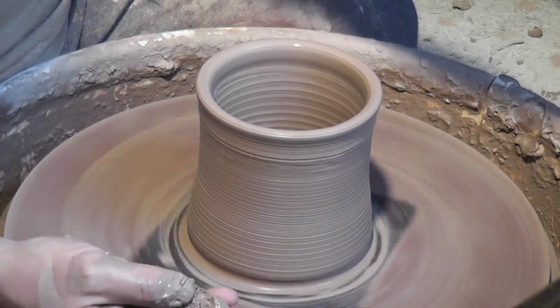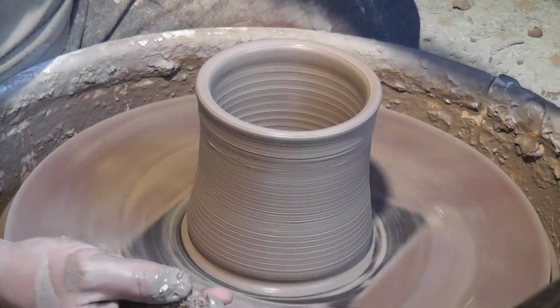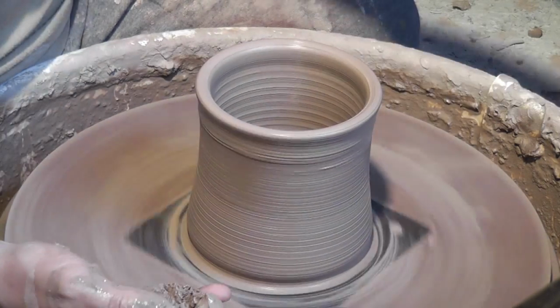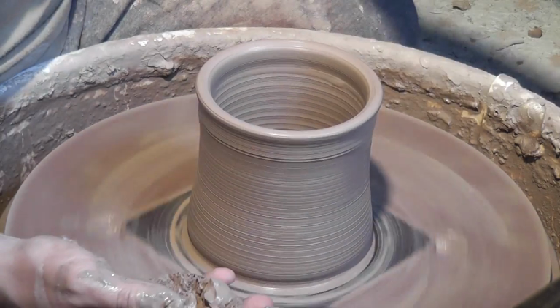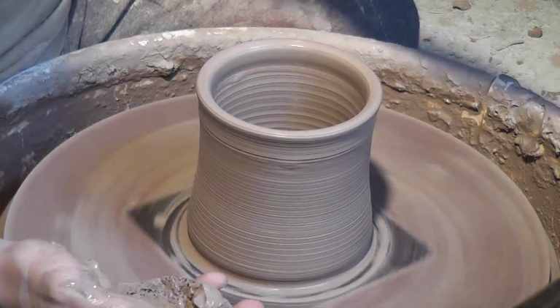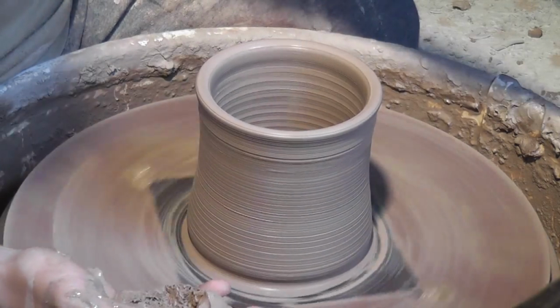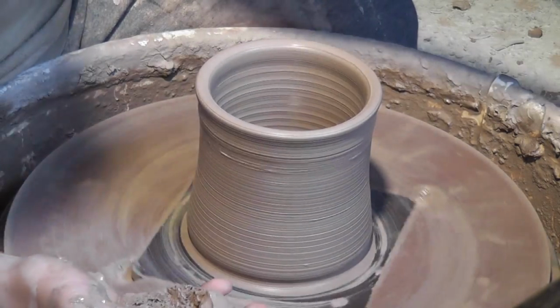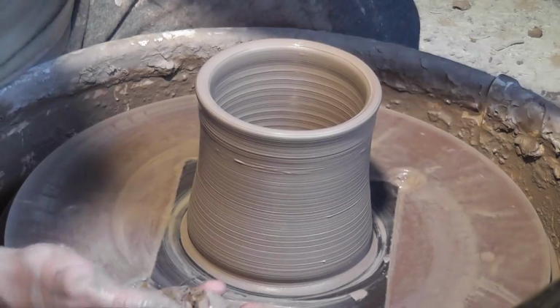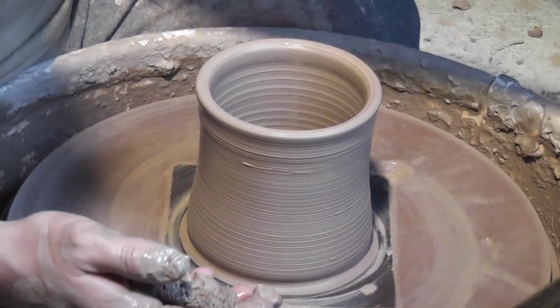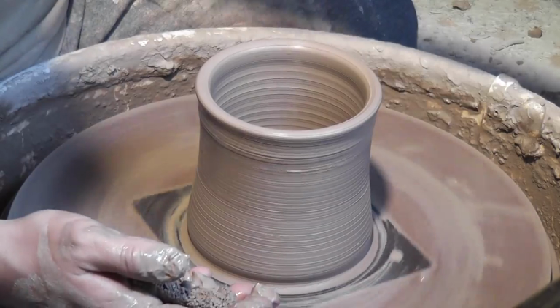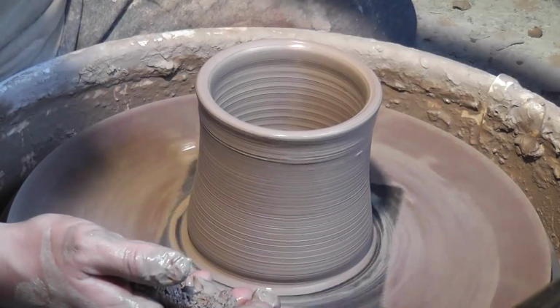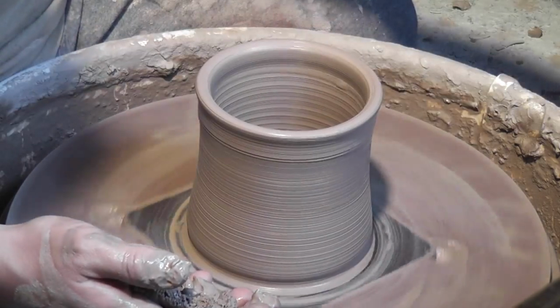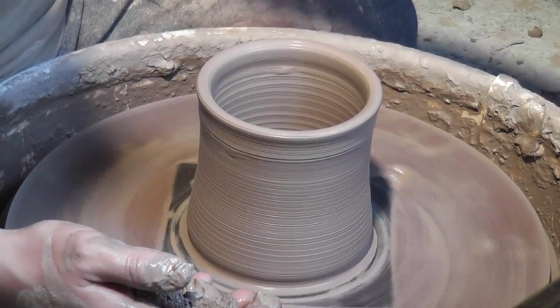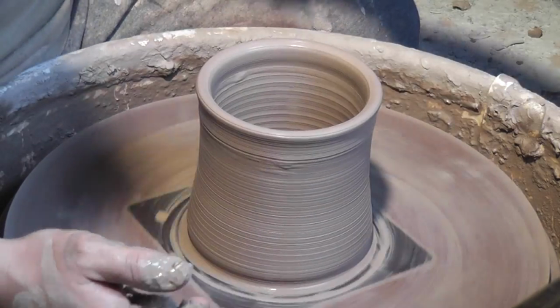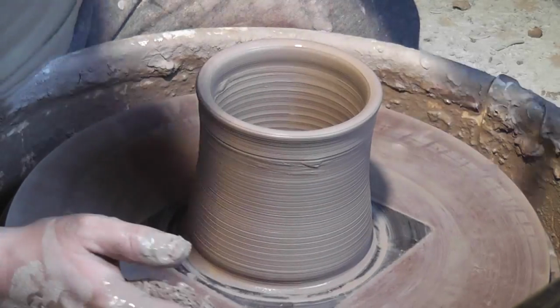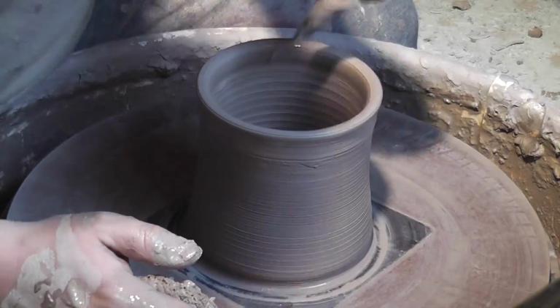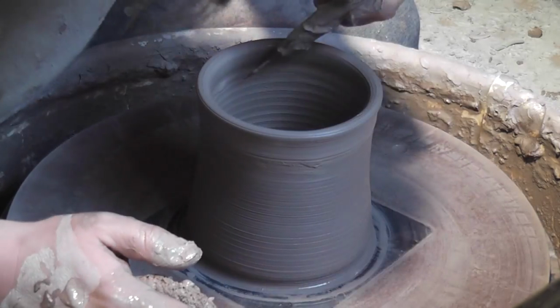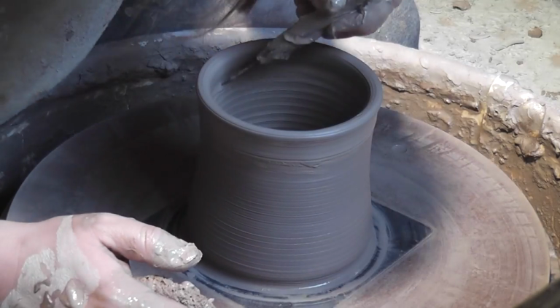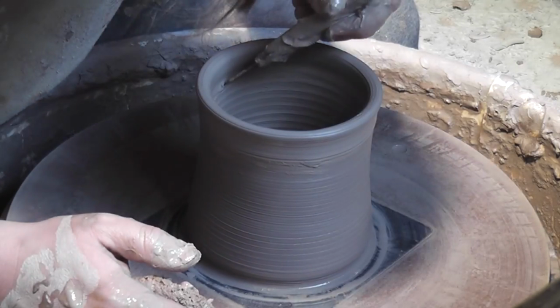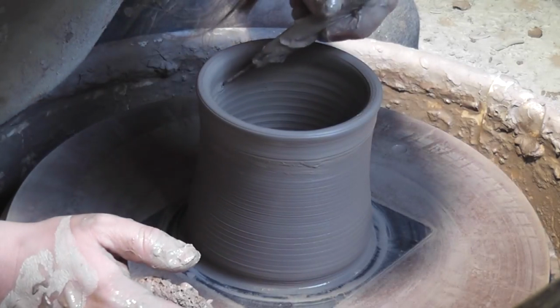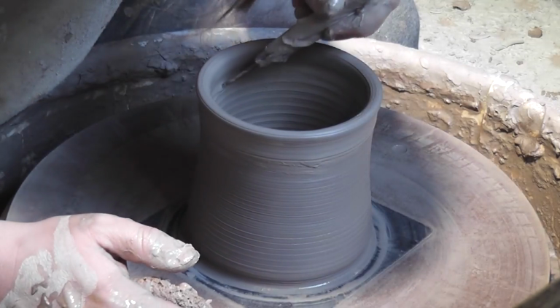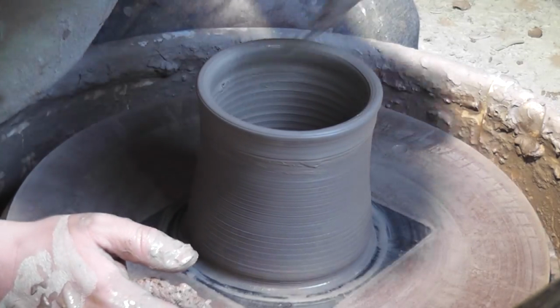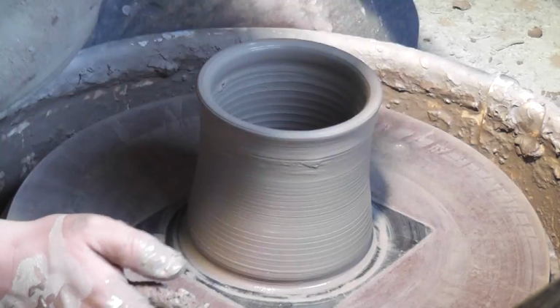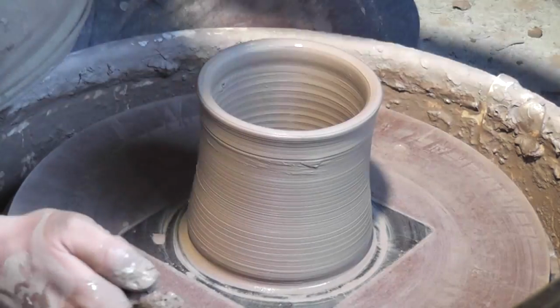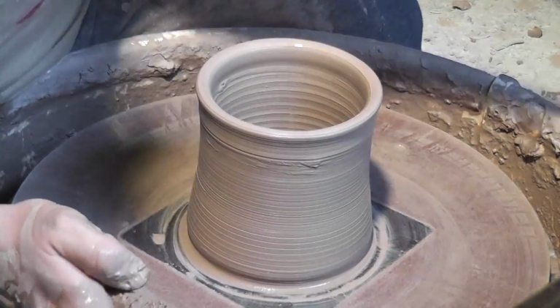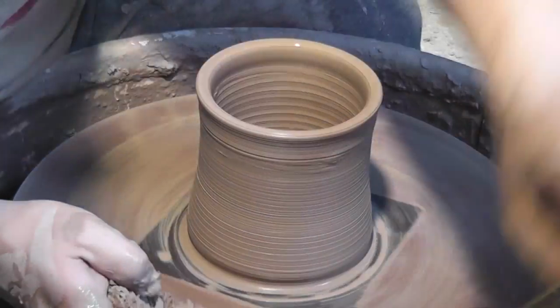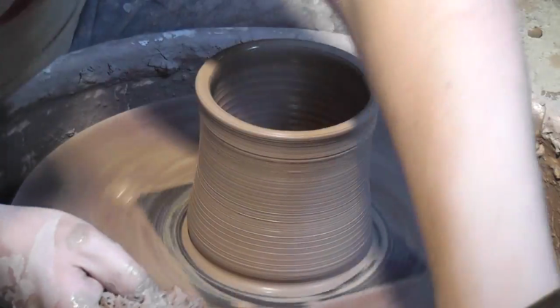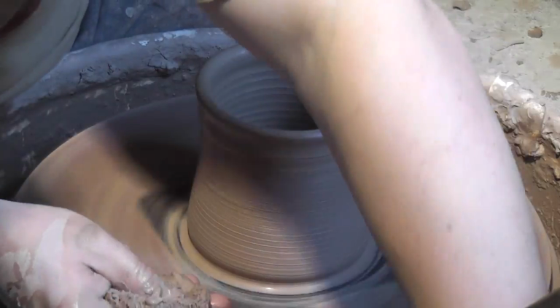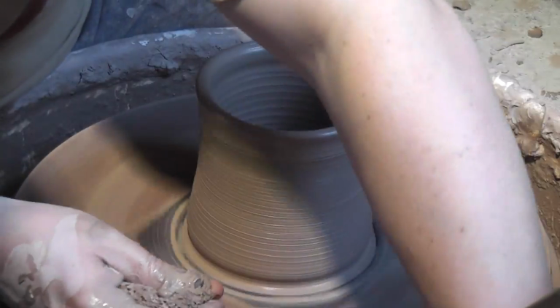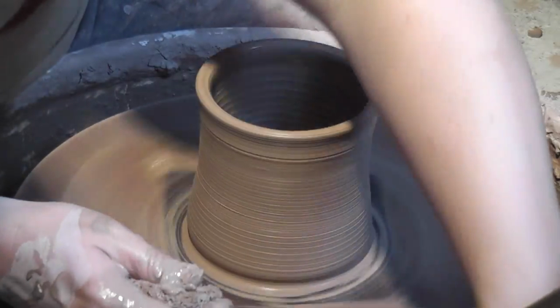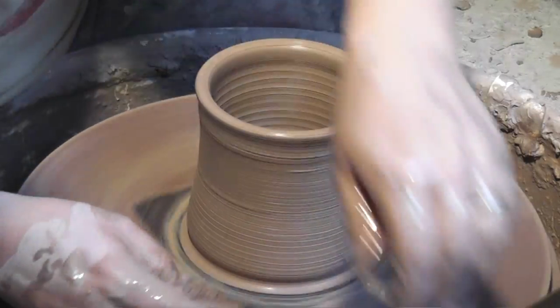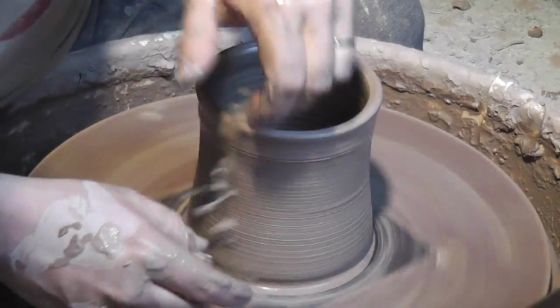Now I'm going to check the height. It's a little short, so I'm going to make a couple more pulls to get it up to the correct height.